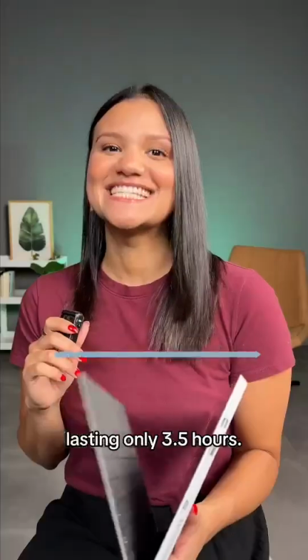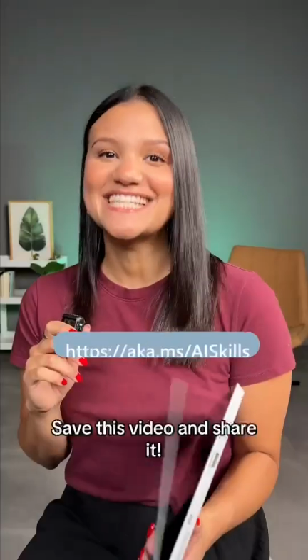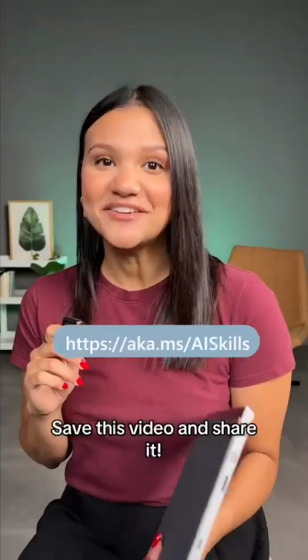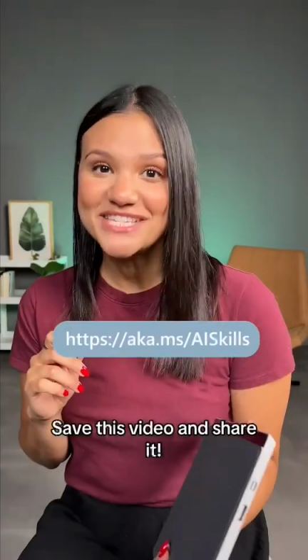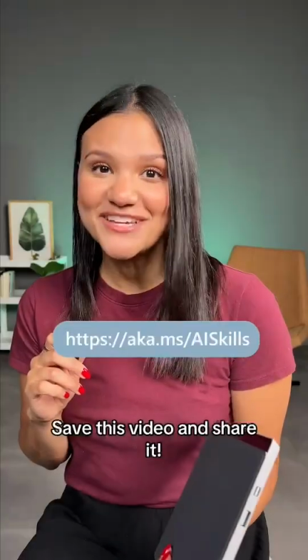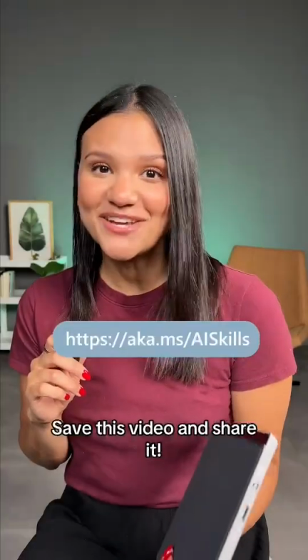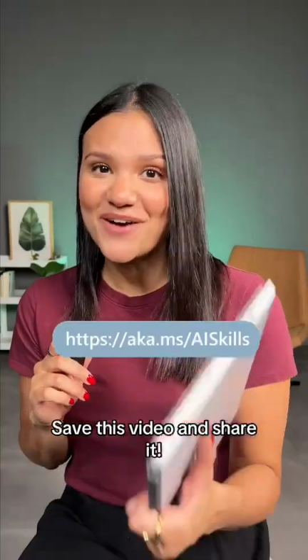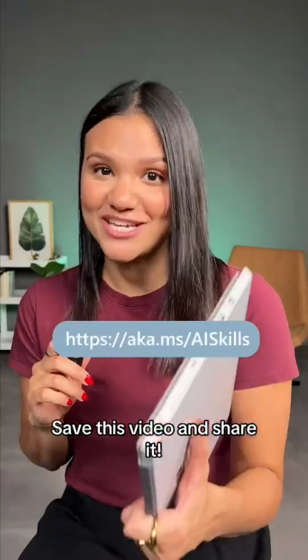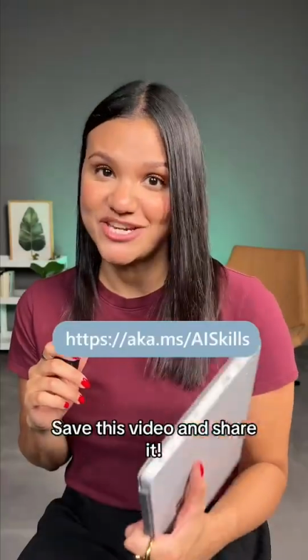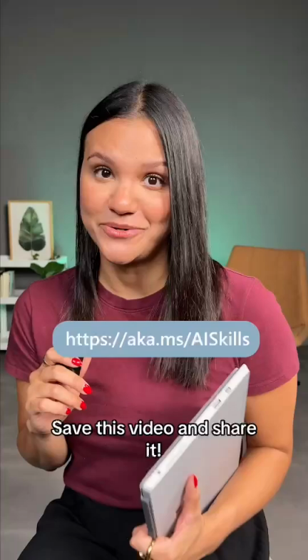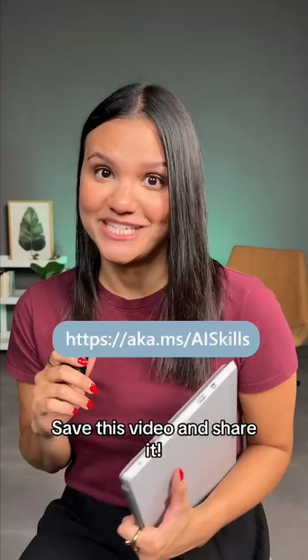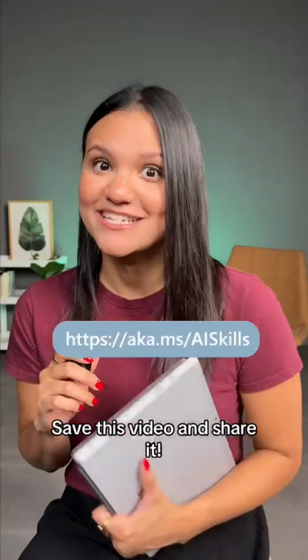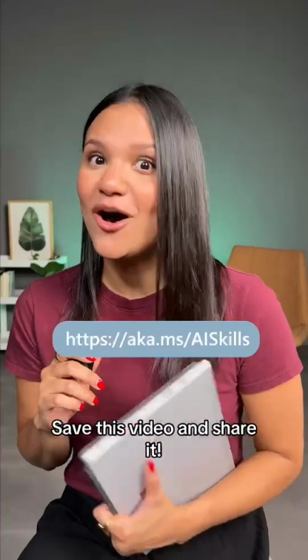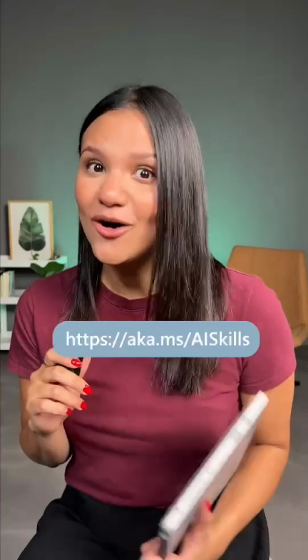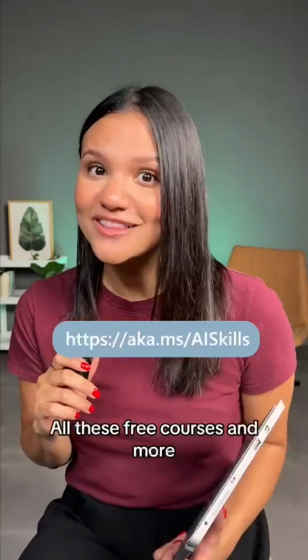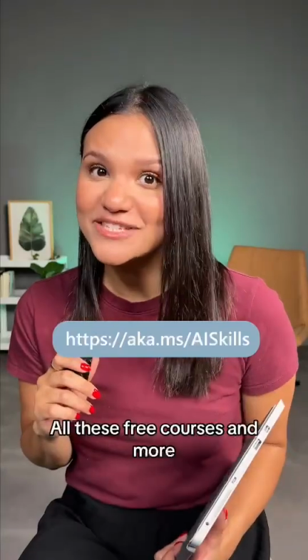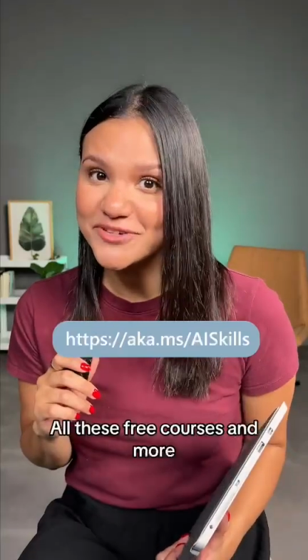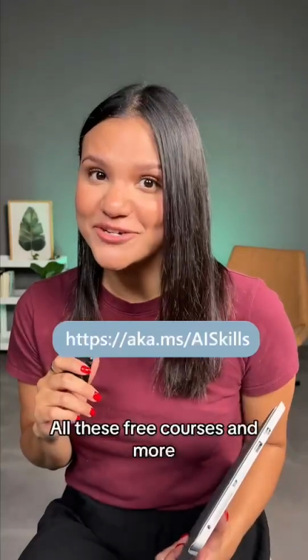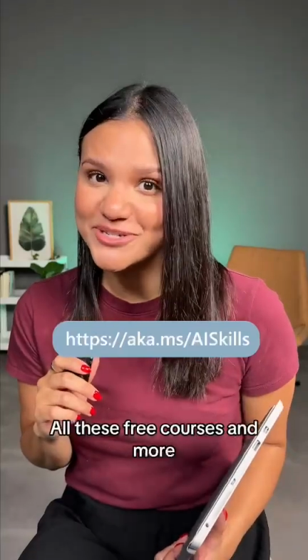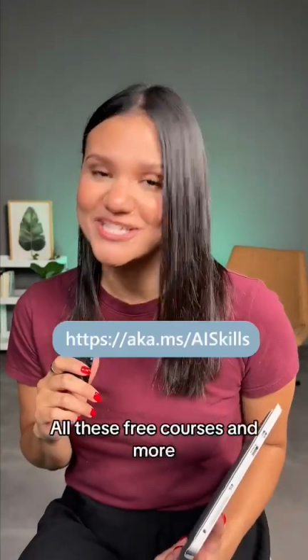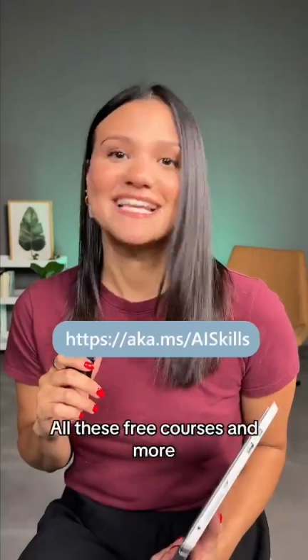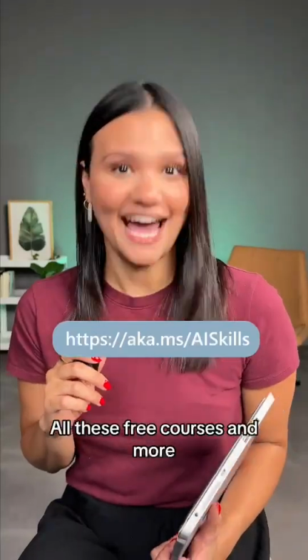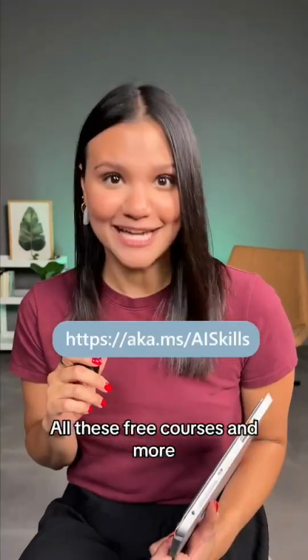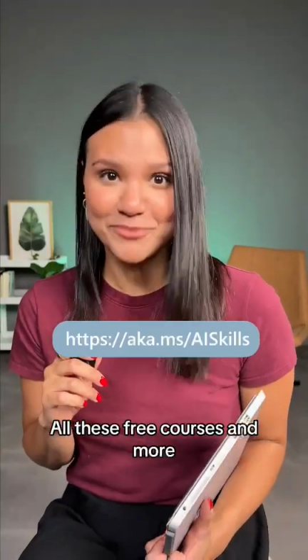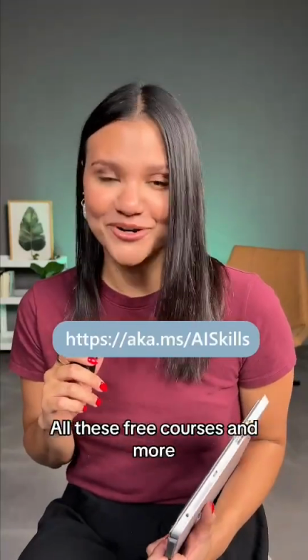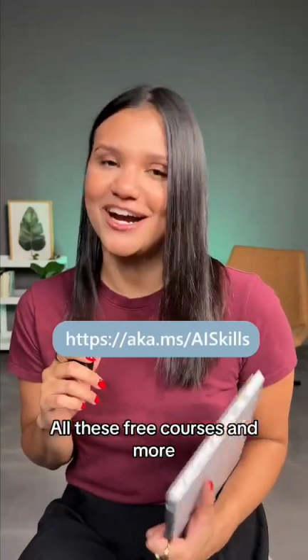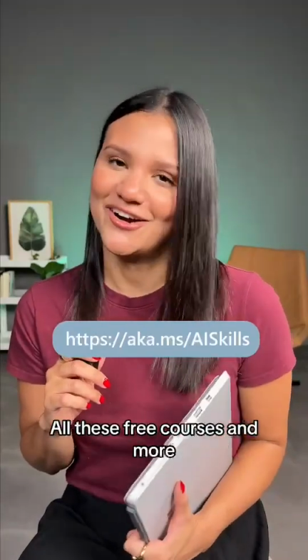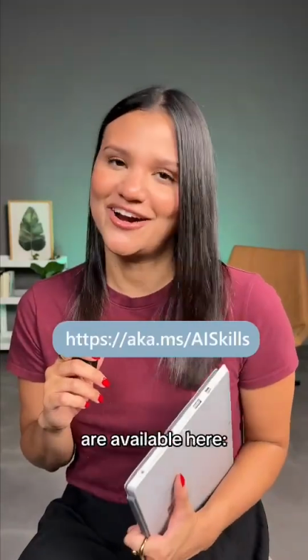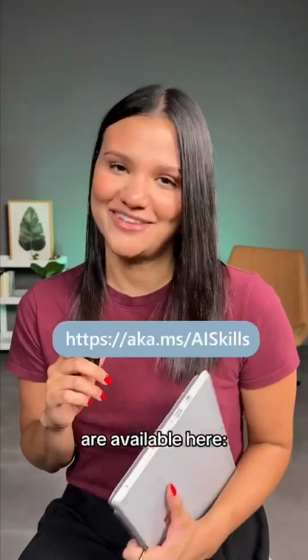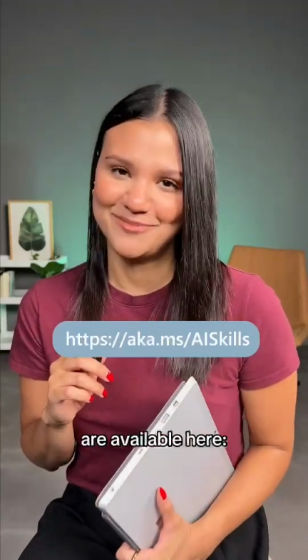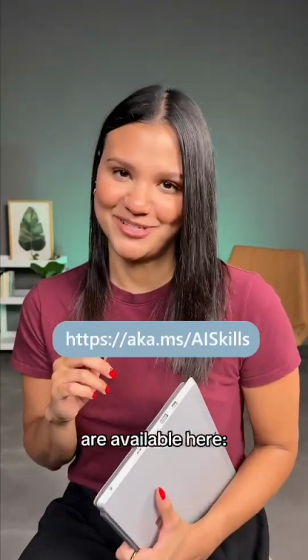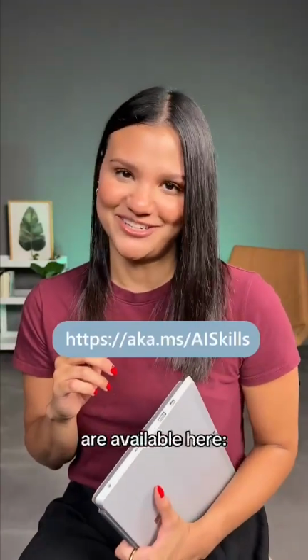Save this video and share it. All these free courses and more are available here.